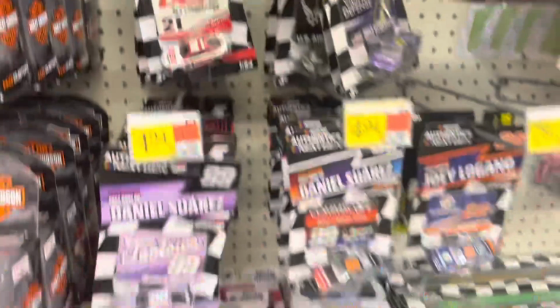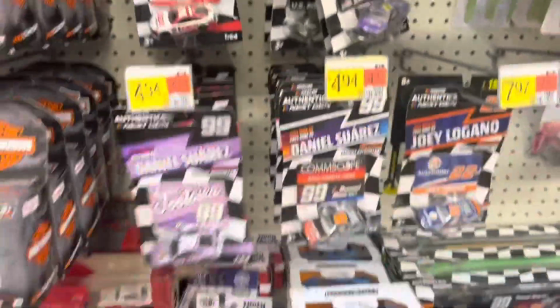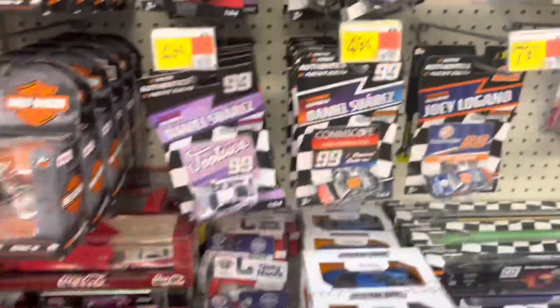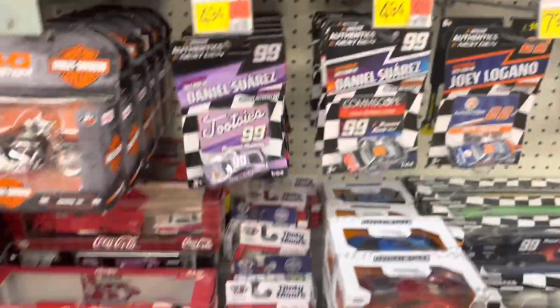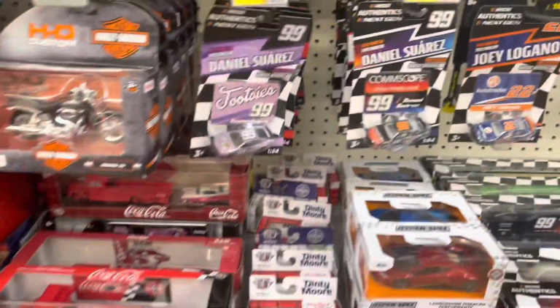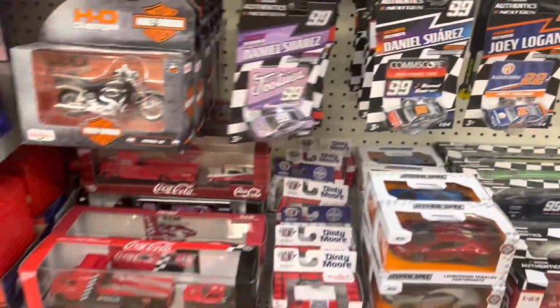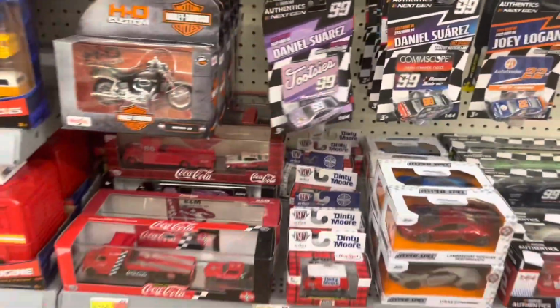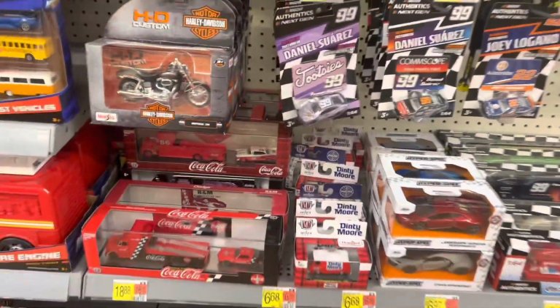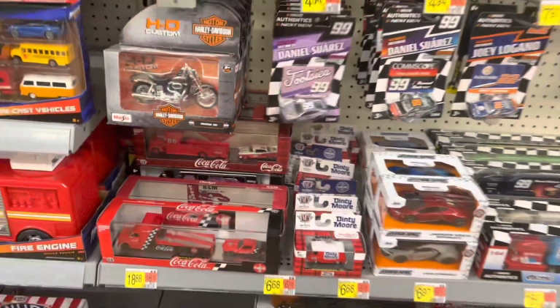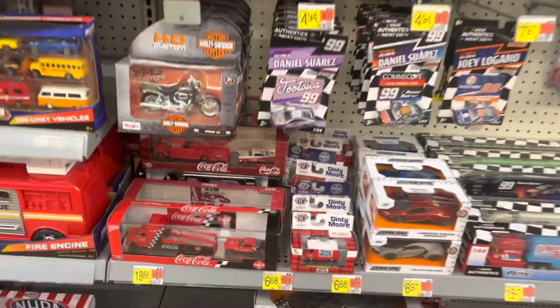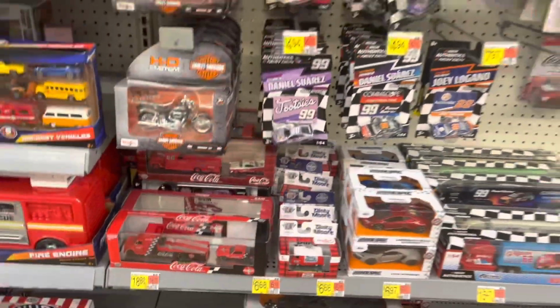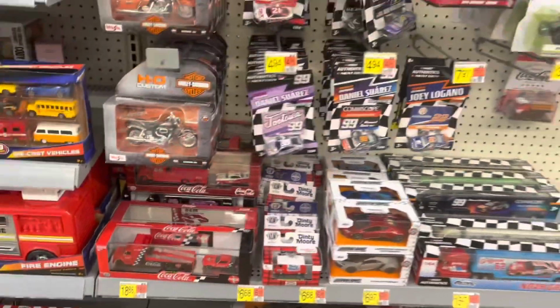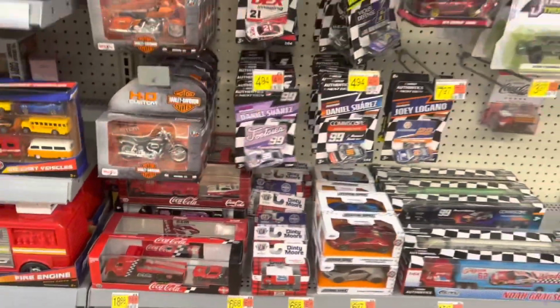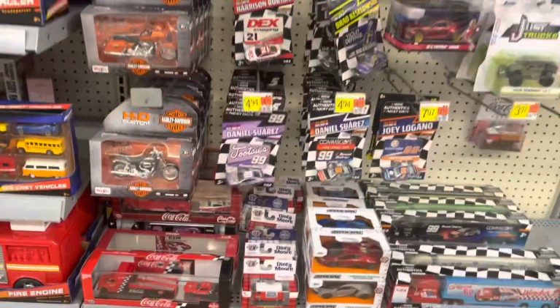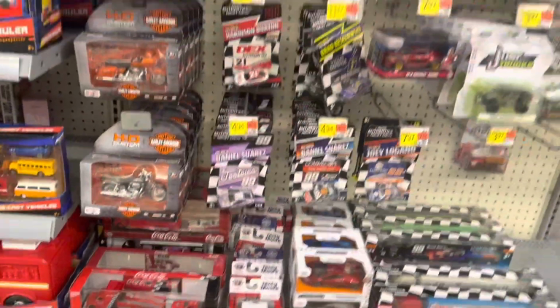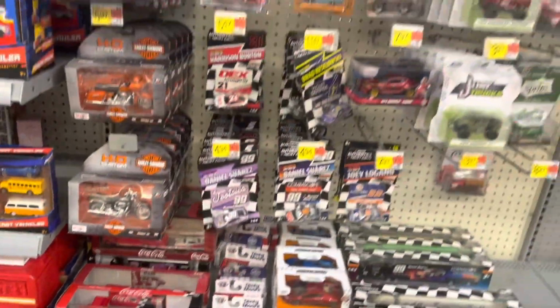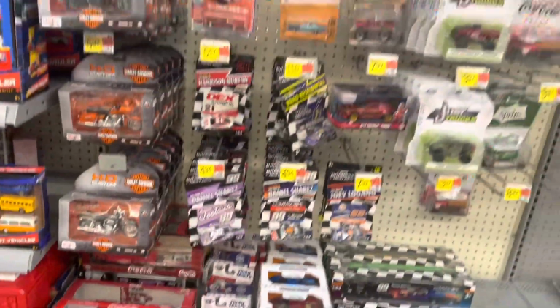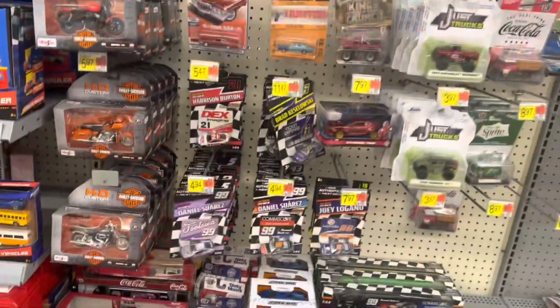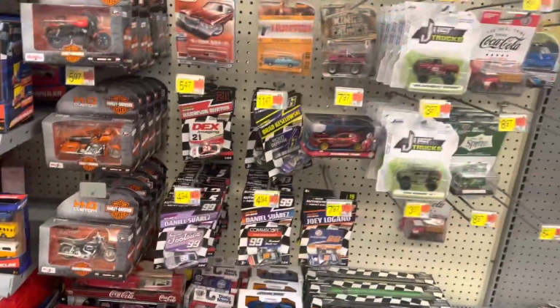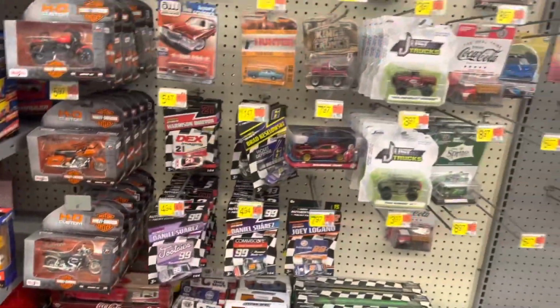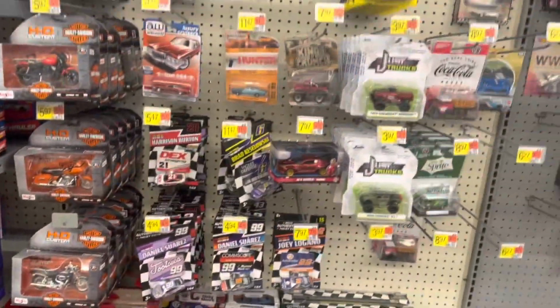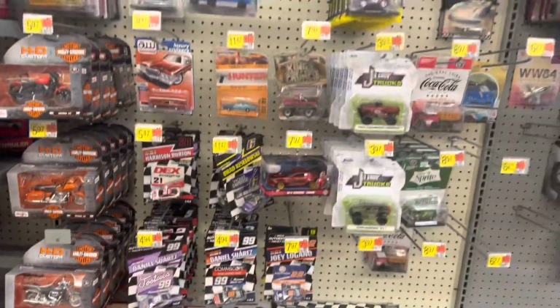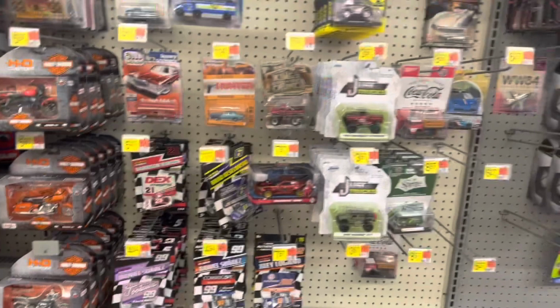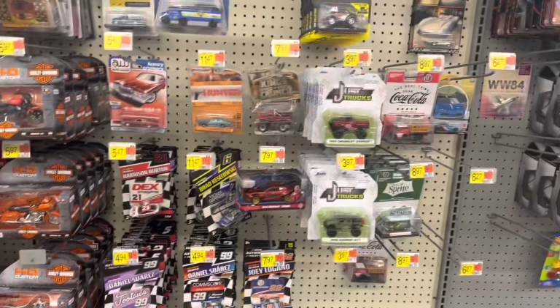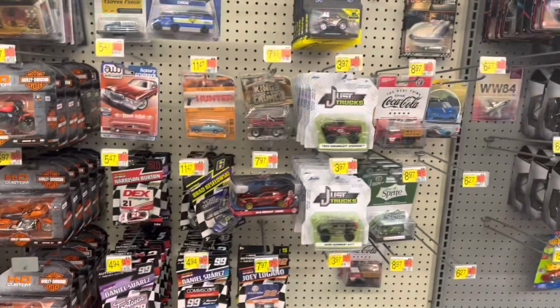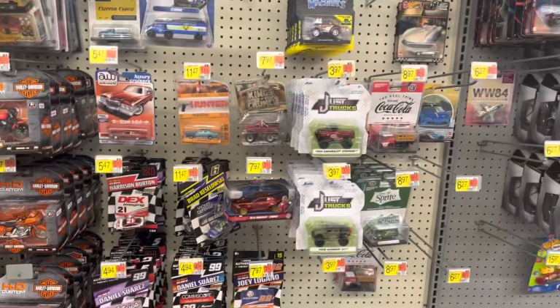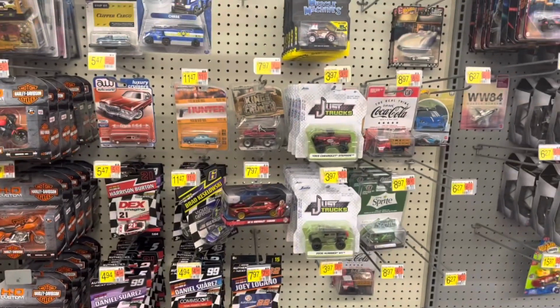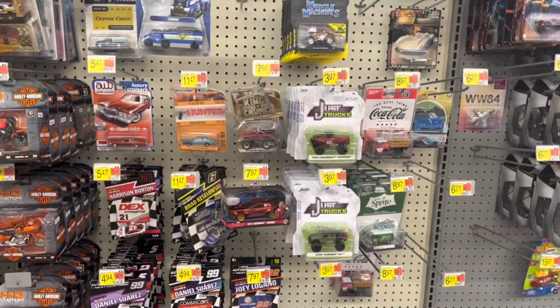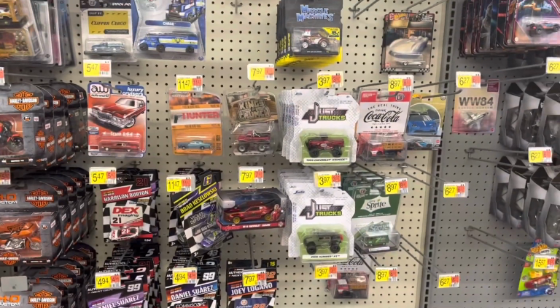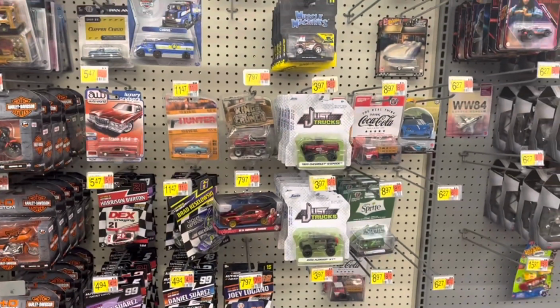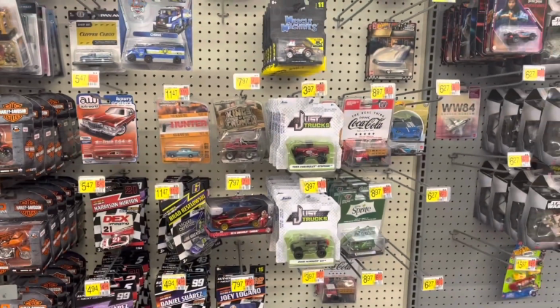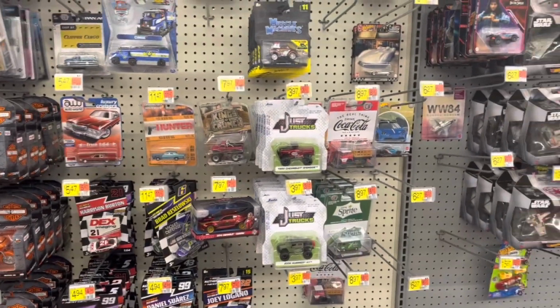Alright, well that's going to do it for die cast. Let's head over to collectibles and see what they've got over there.